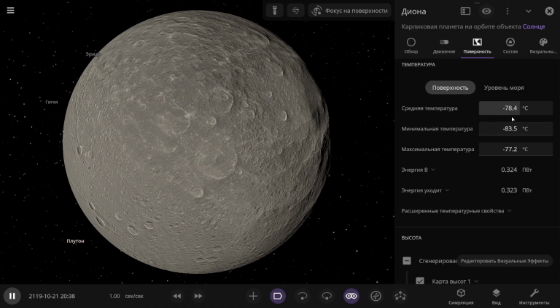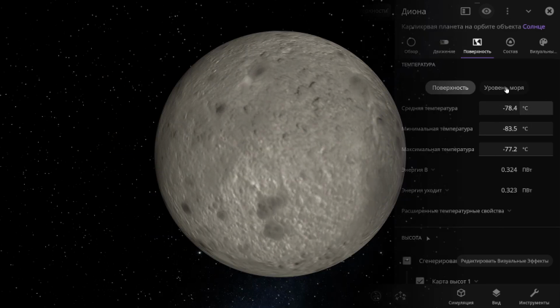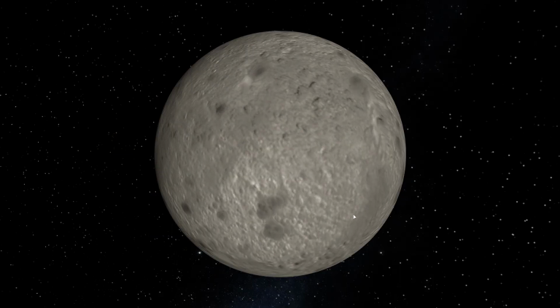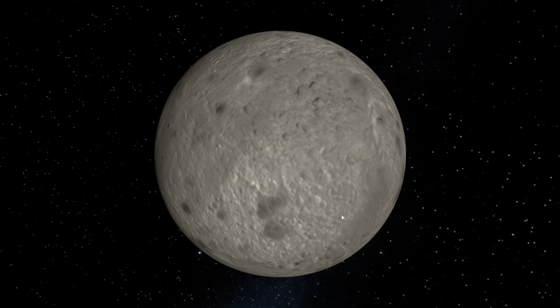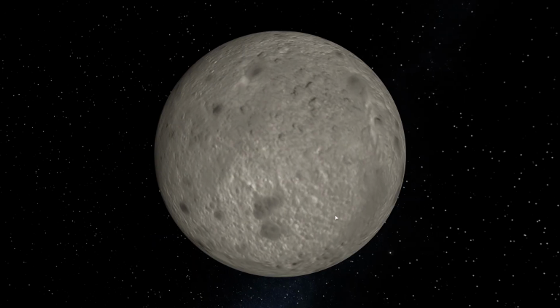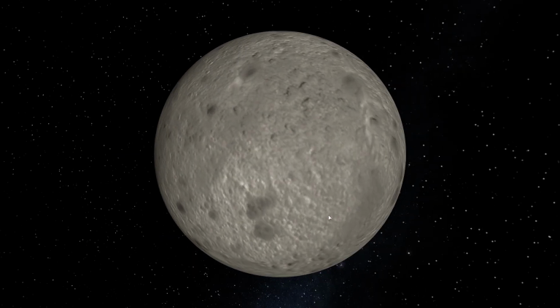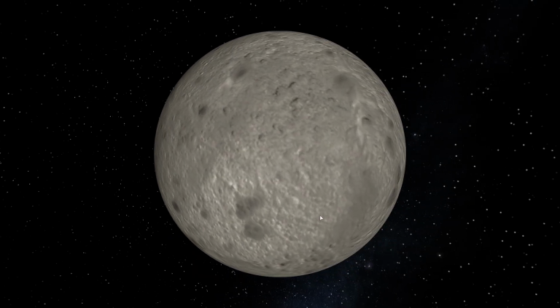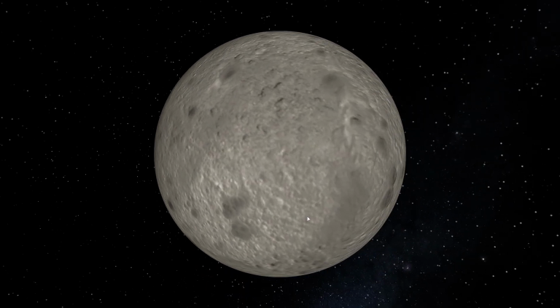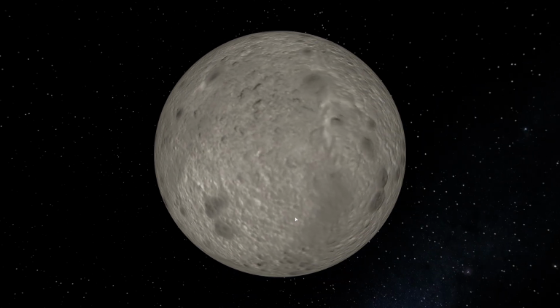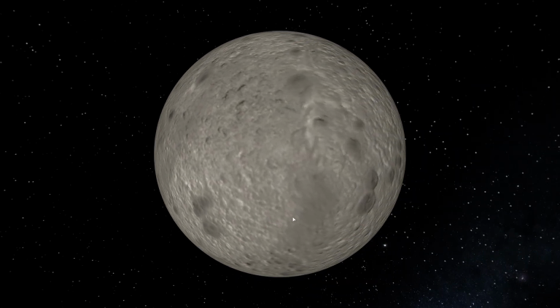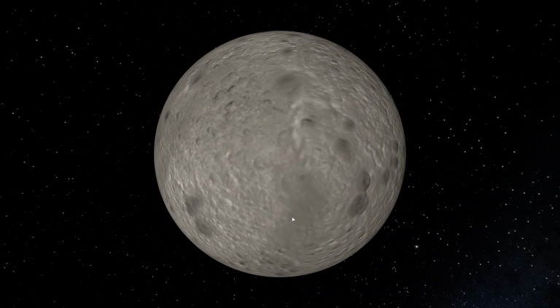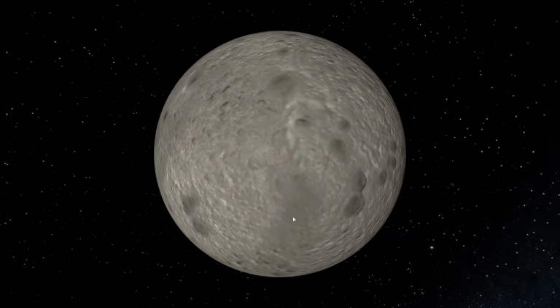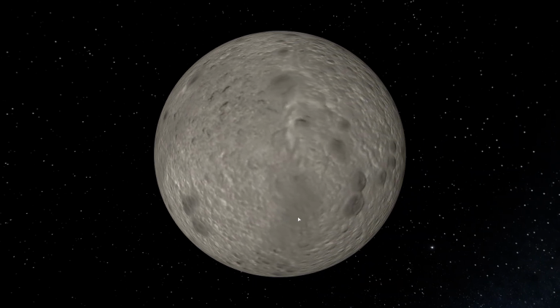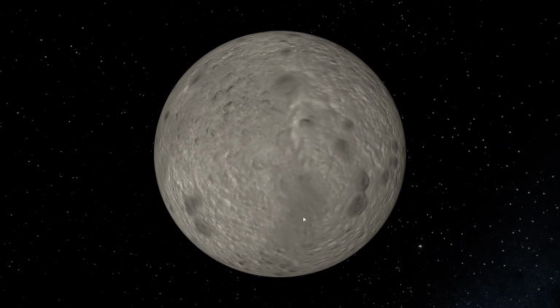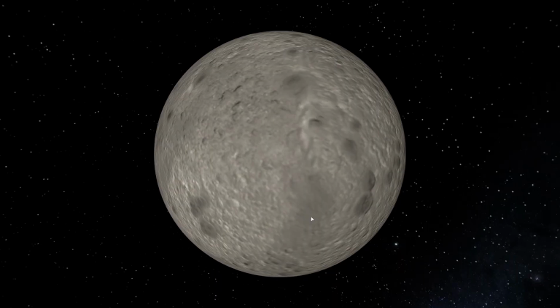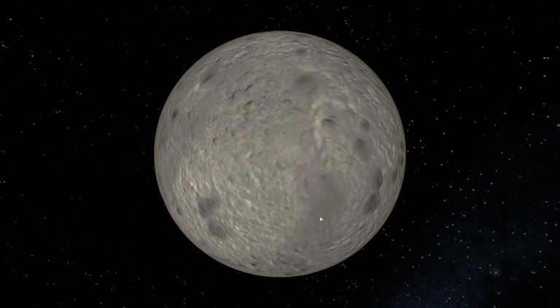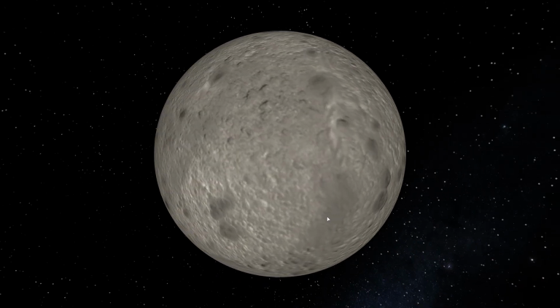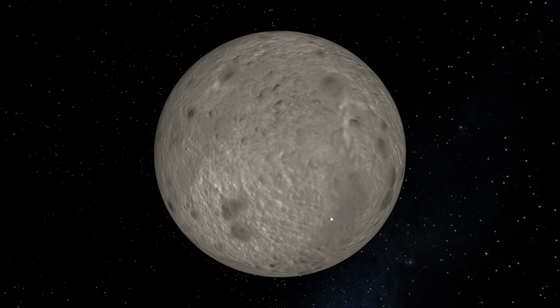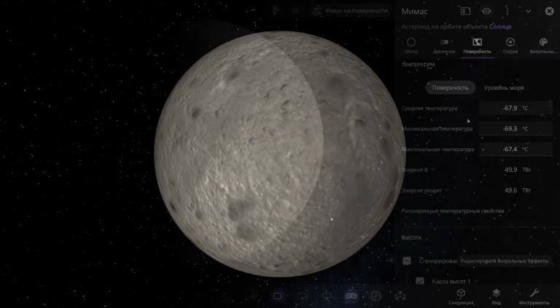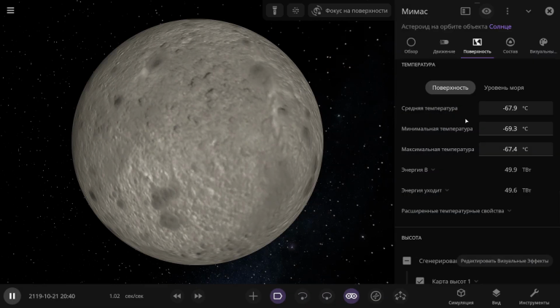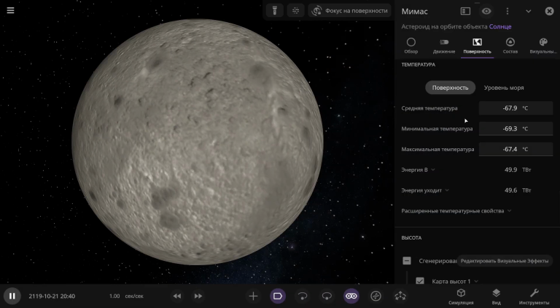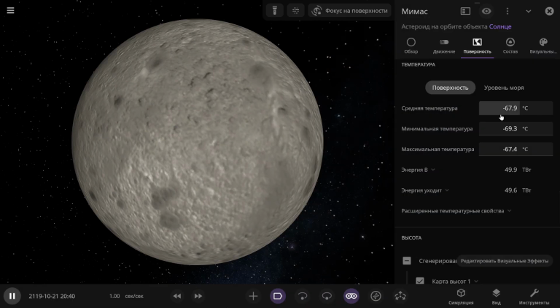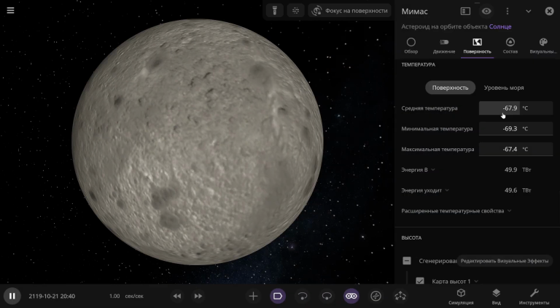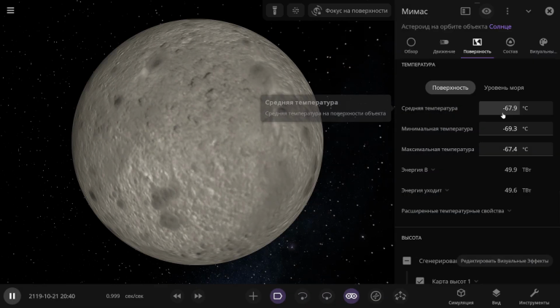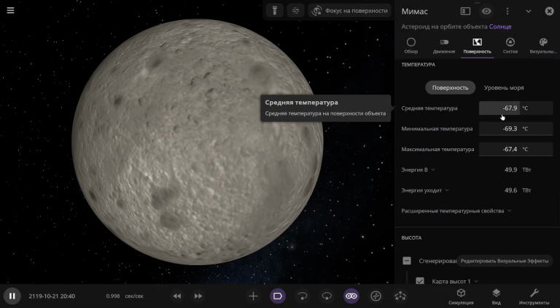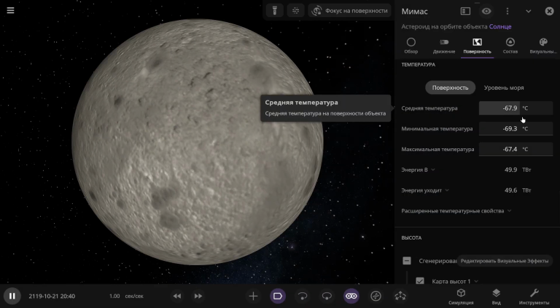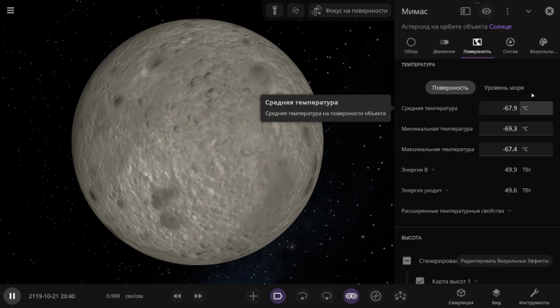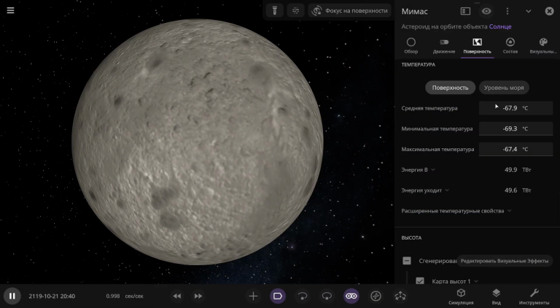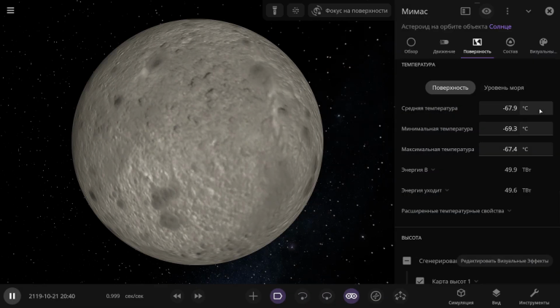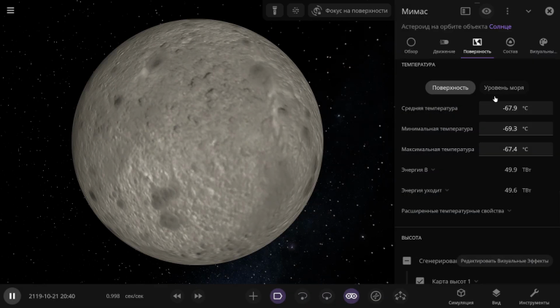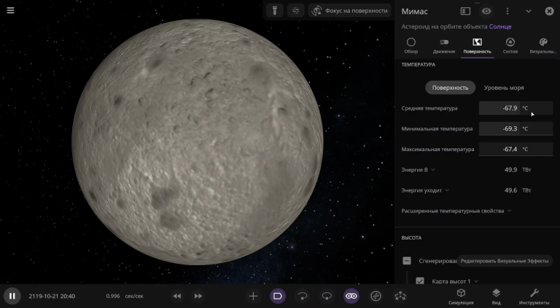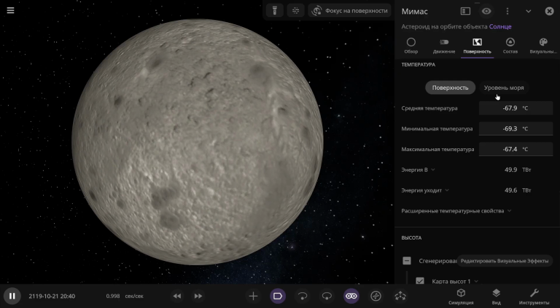Next is Mimas, also a moon of Saturn. It also has no atmosphere. The average temperature is minus 68 degrees Celsius.